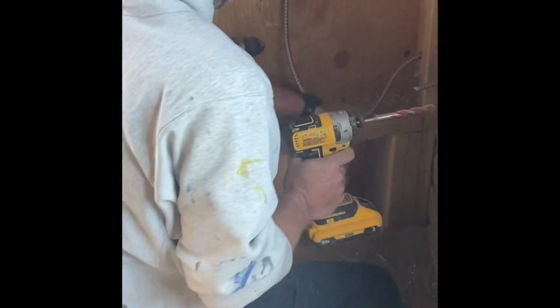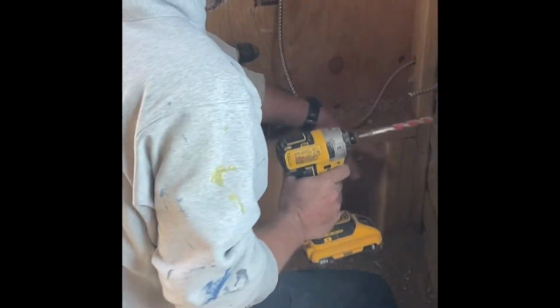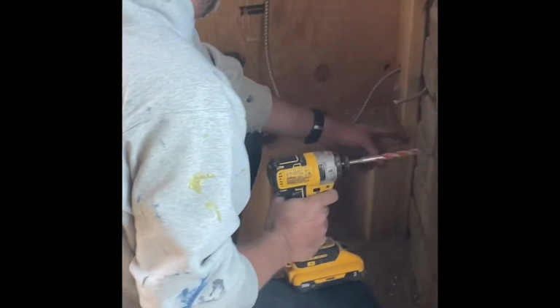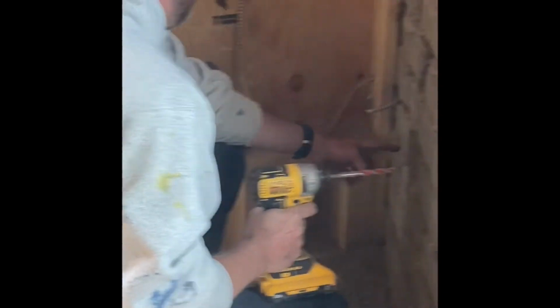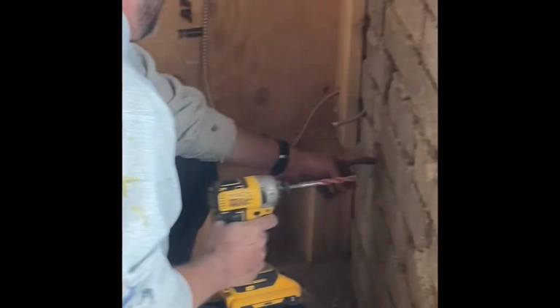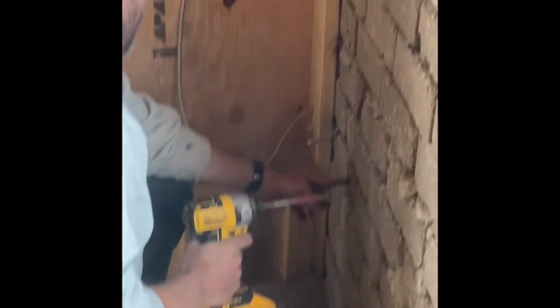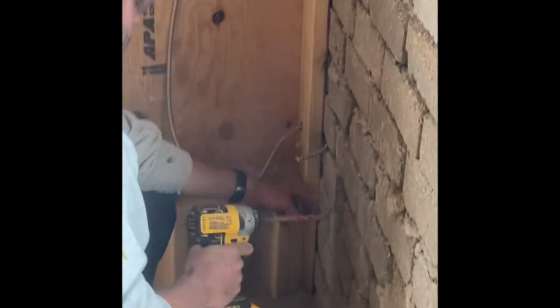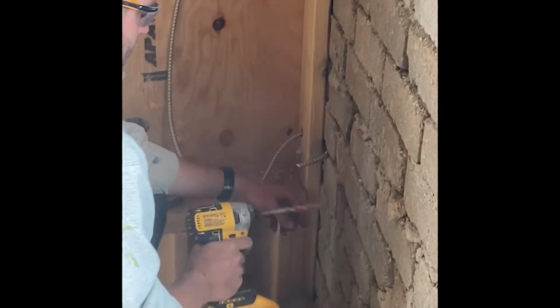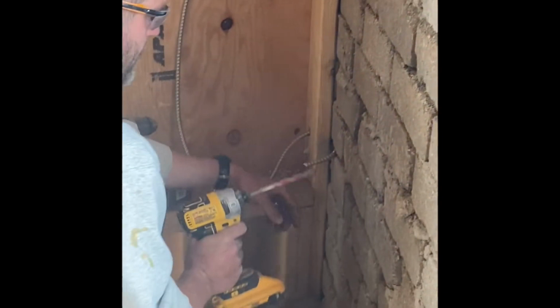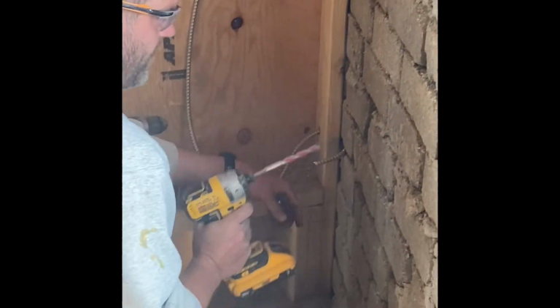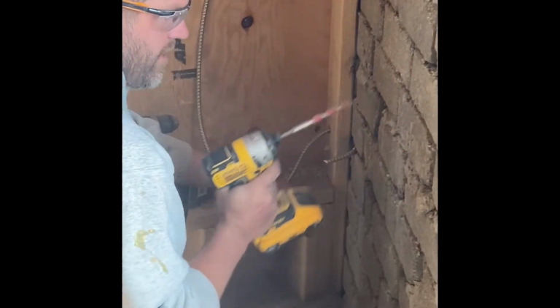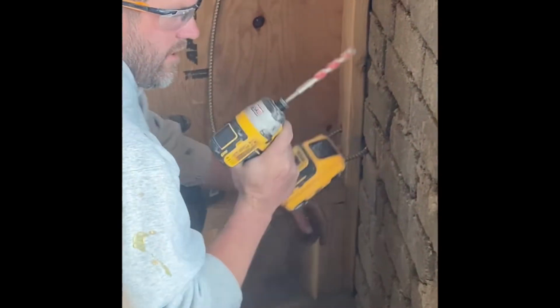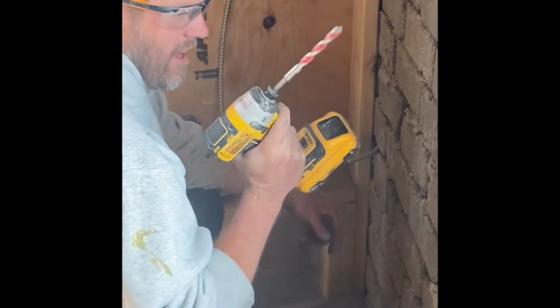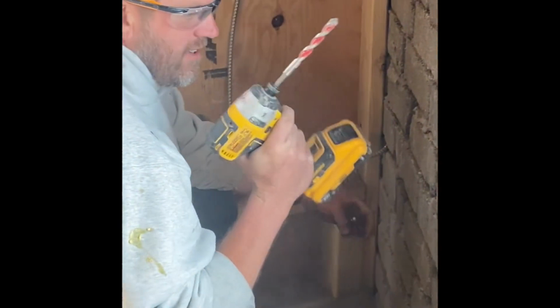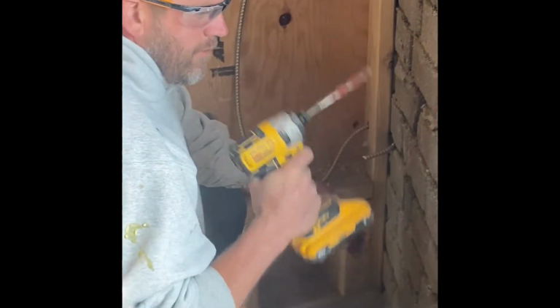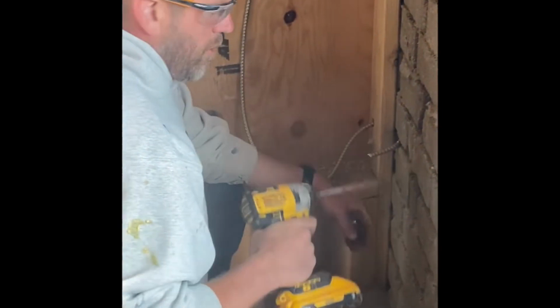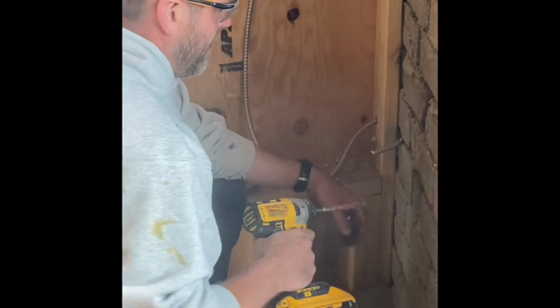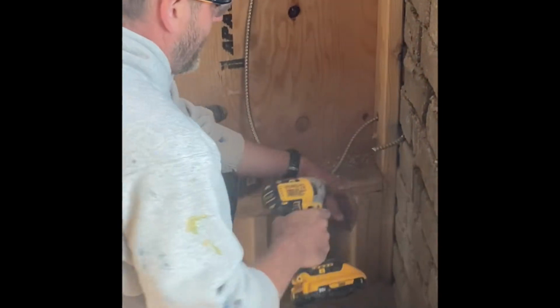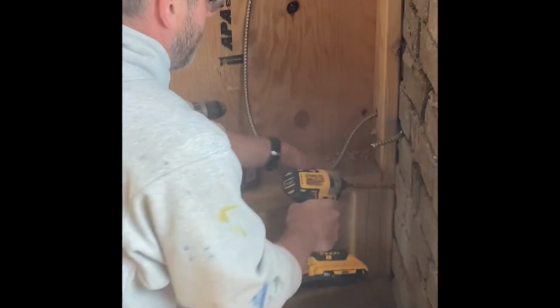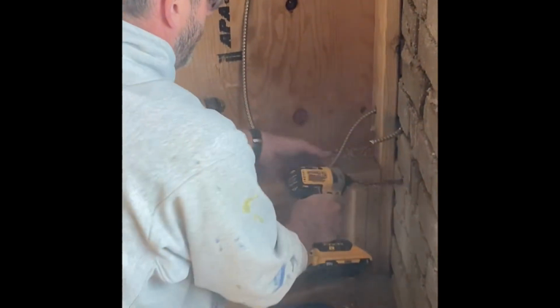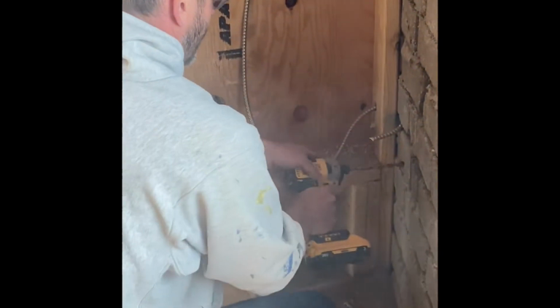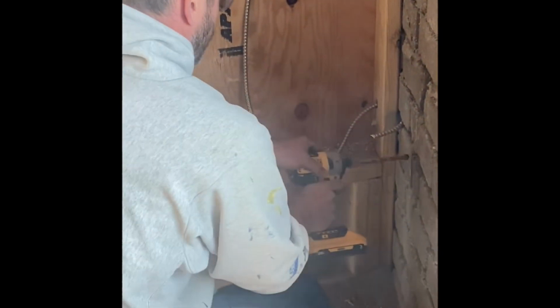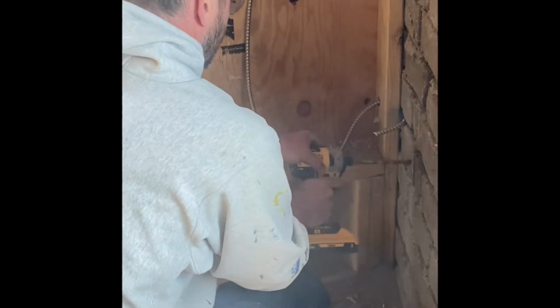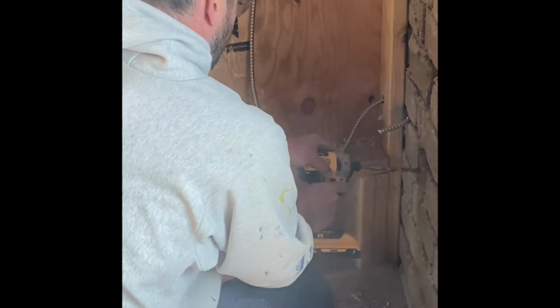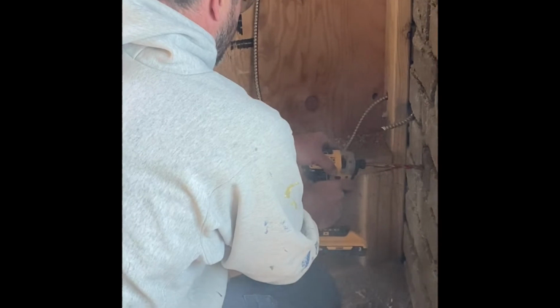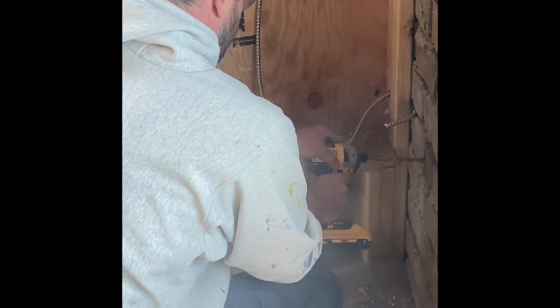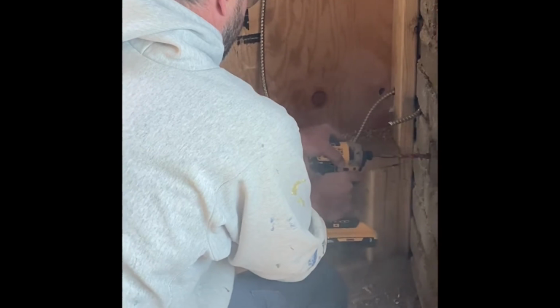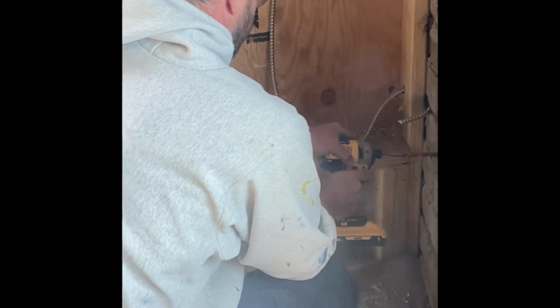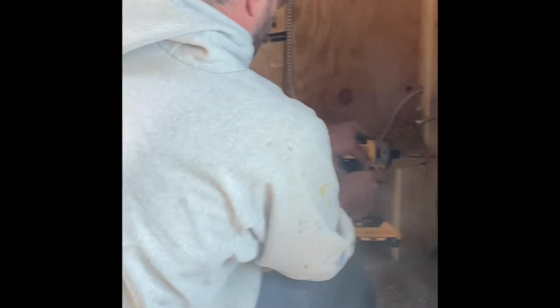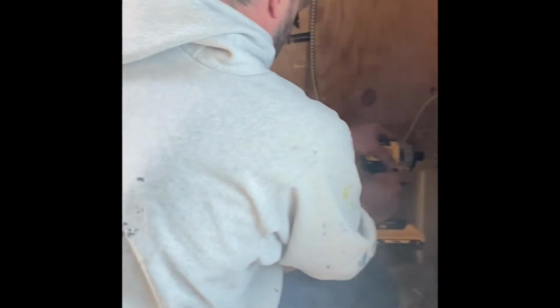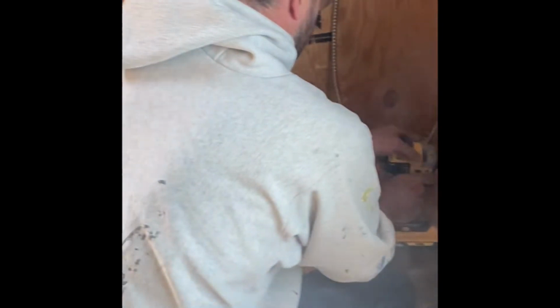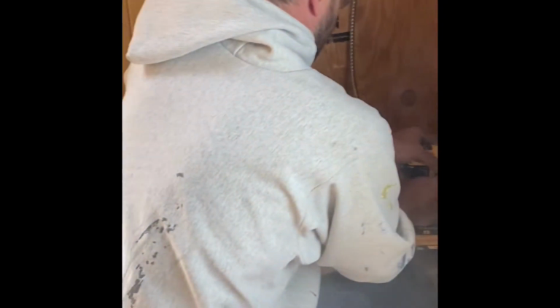Once I've done that, you can use that same drill bit to kind of break out the part that you need to.